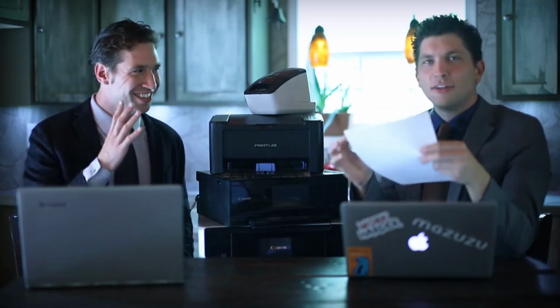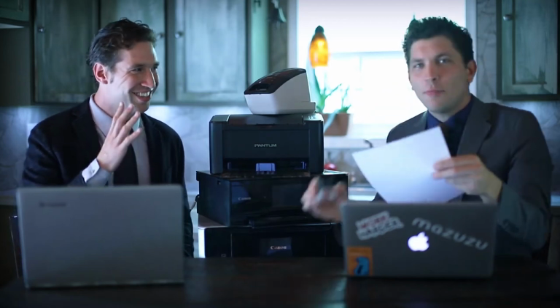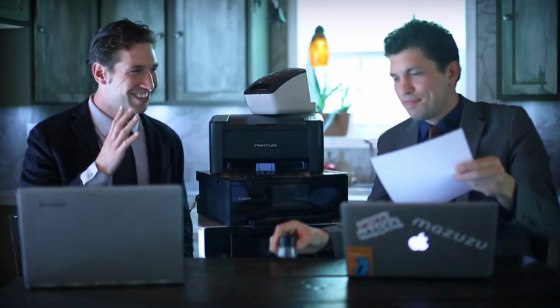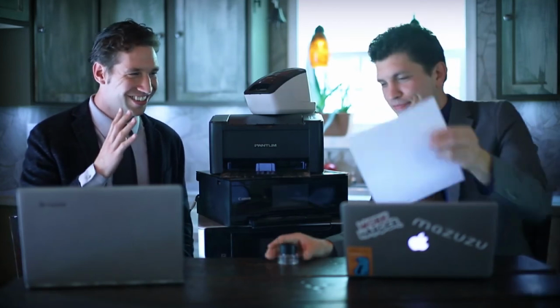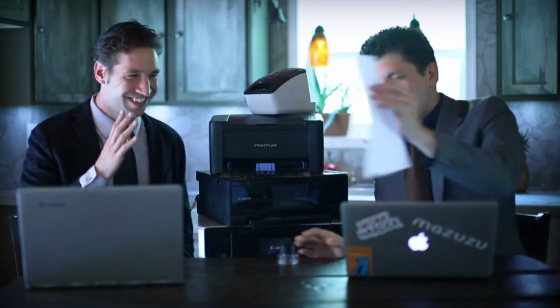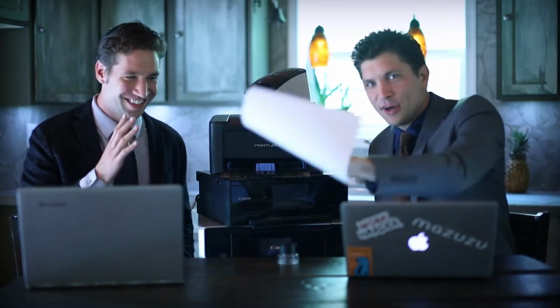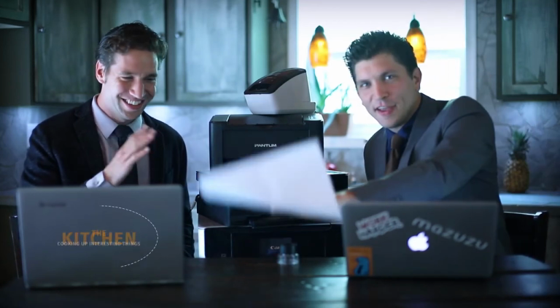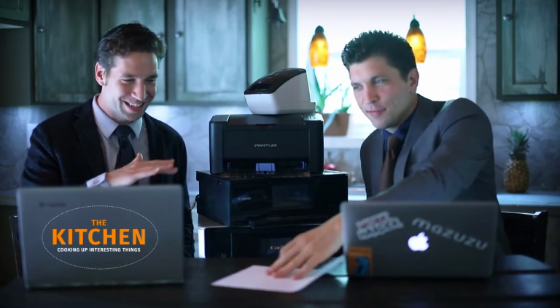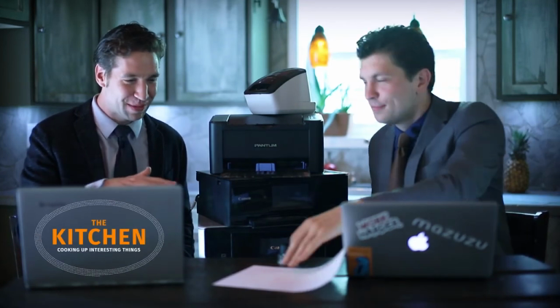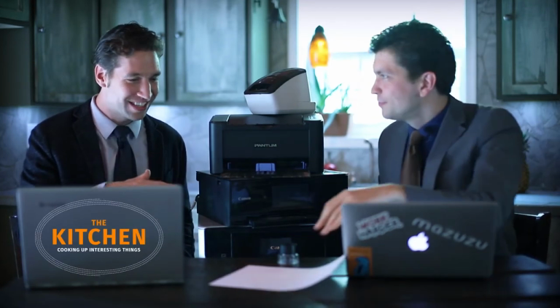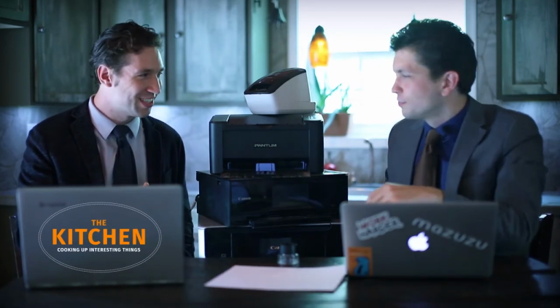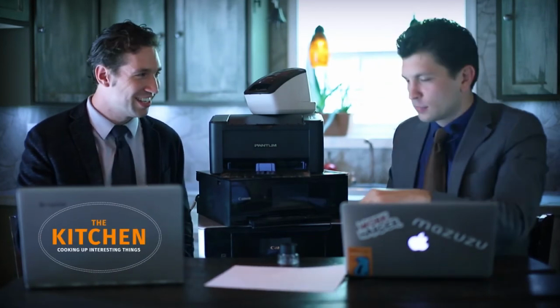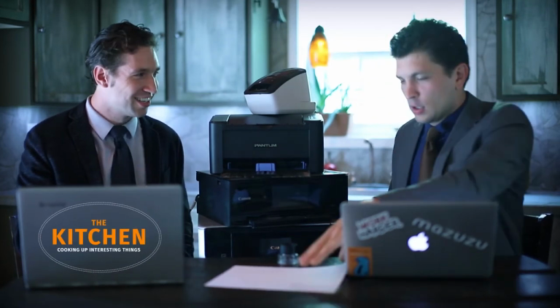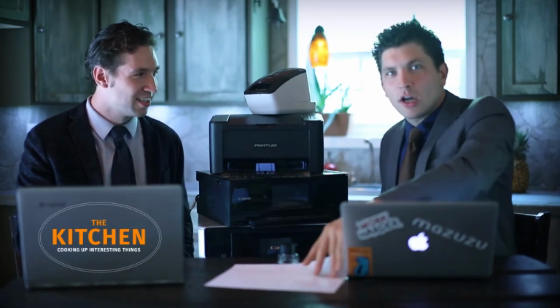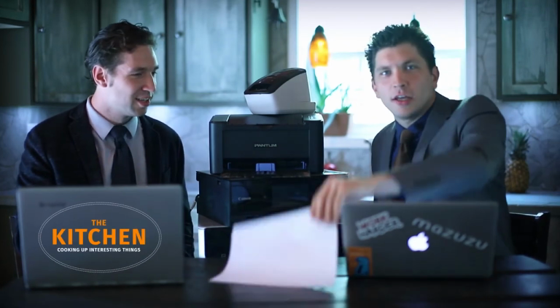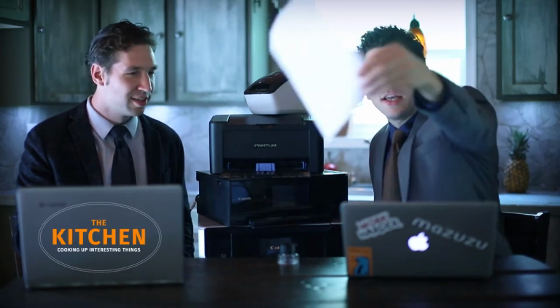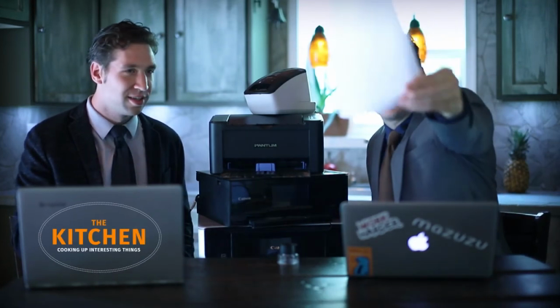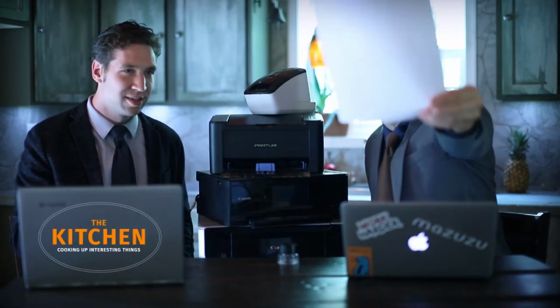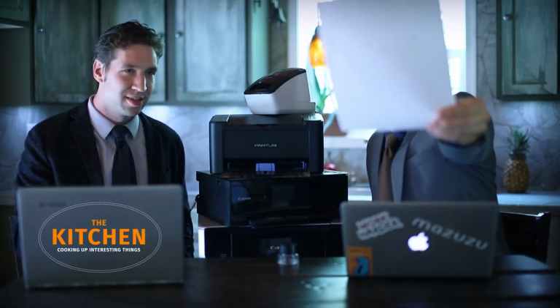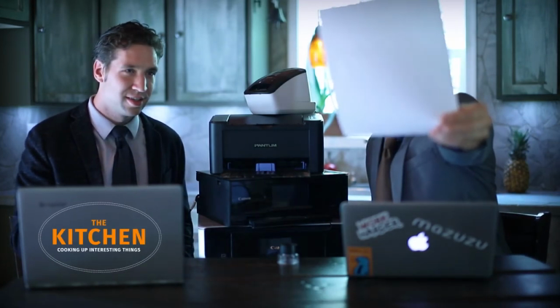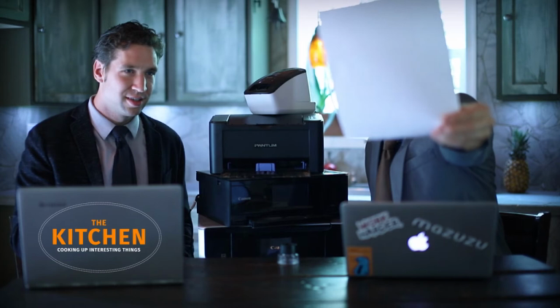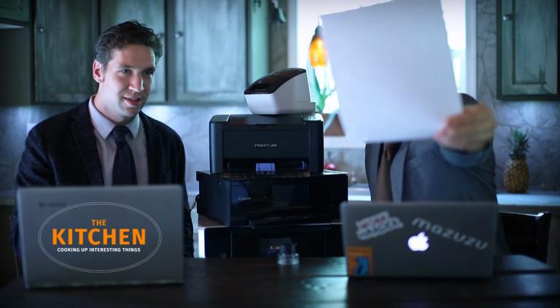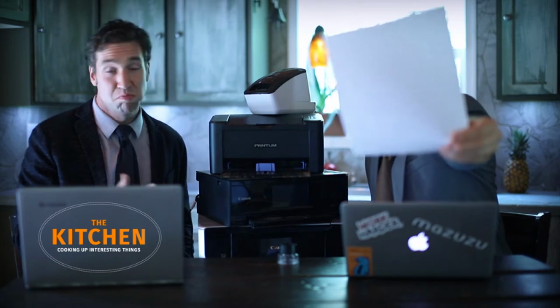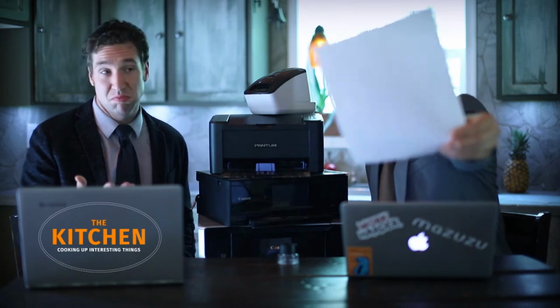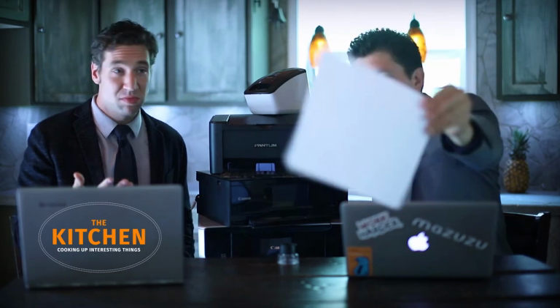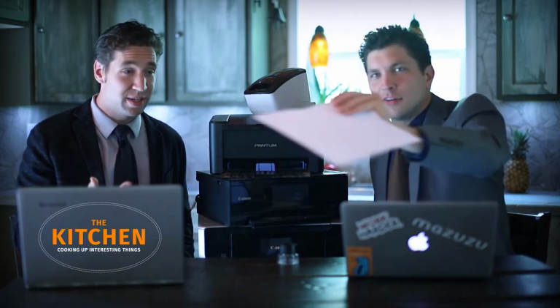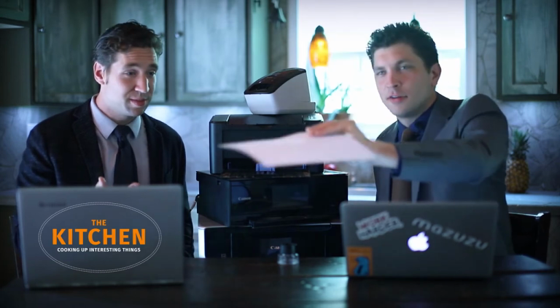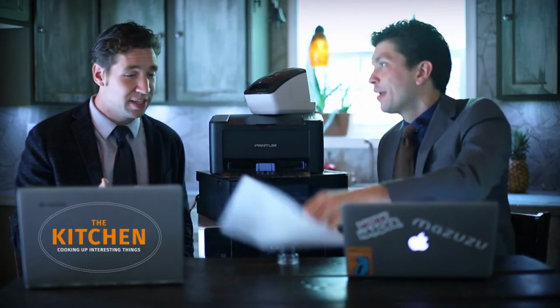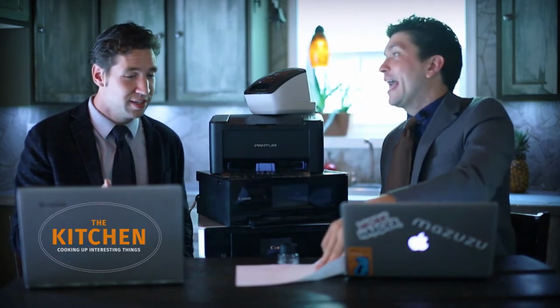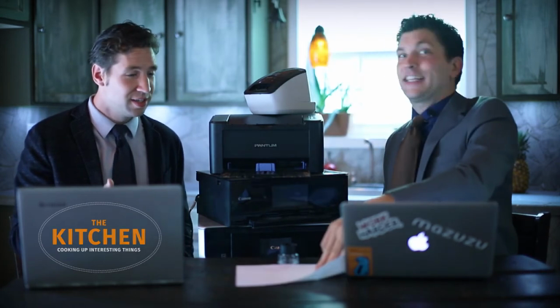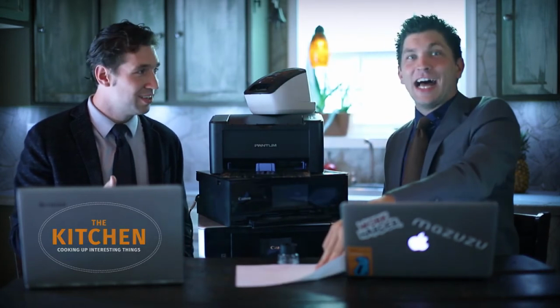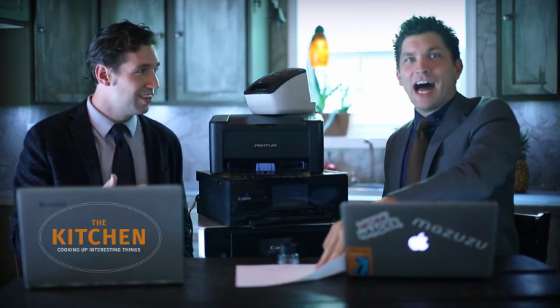Nope, nothing on there. It's blank. It's clean. Look, doesn't that look blank to you? It looks blank to me. It's not.